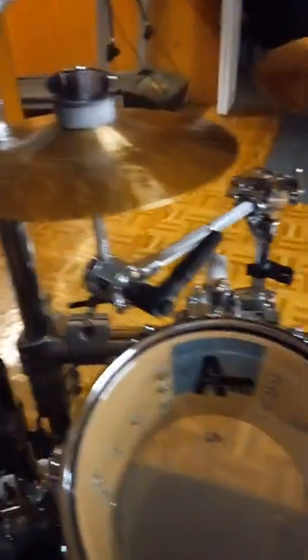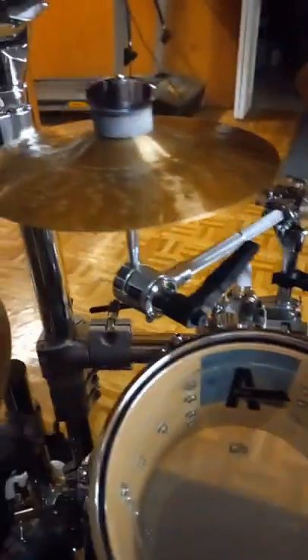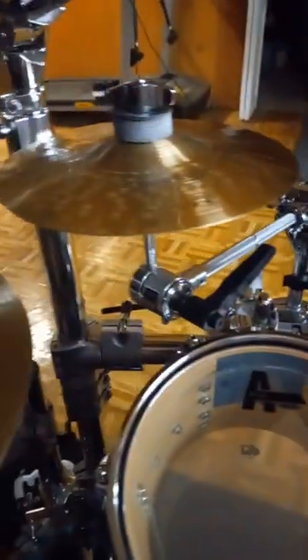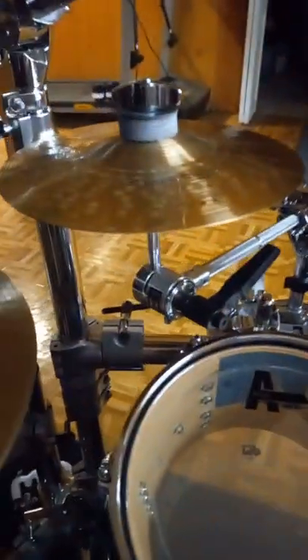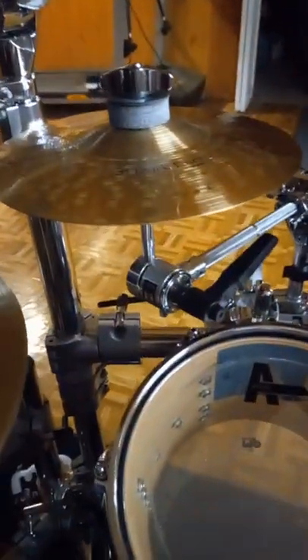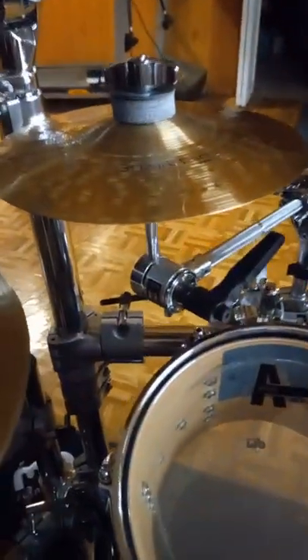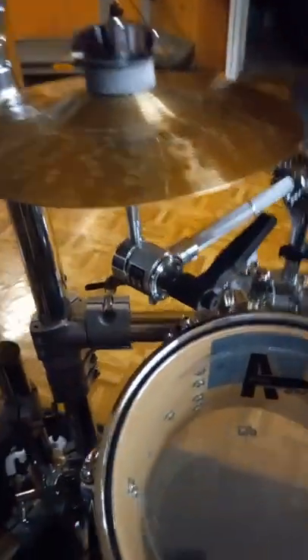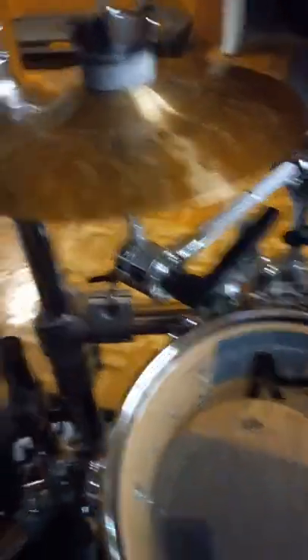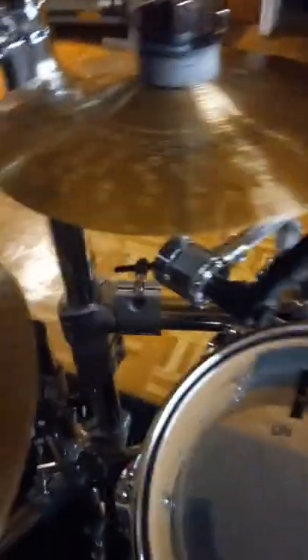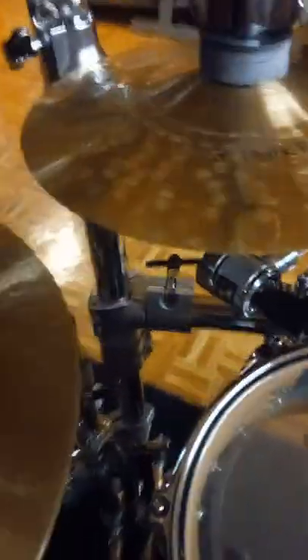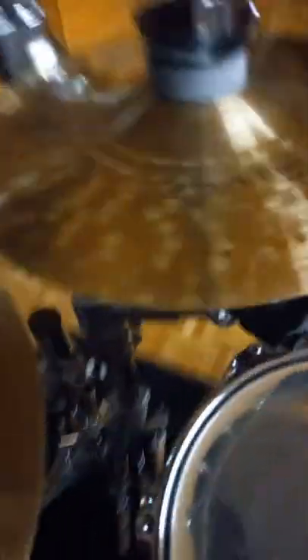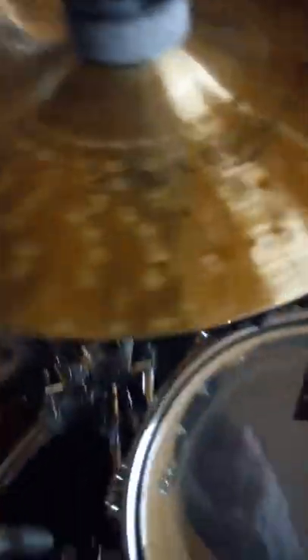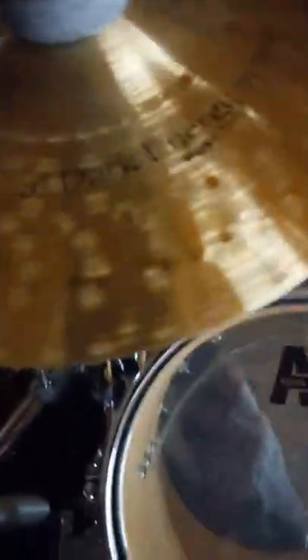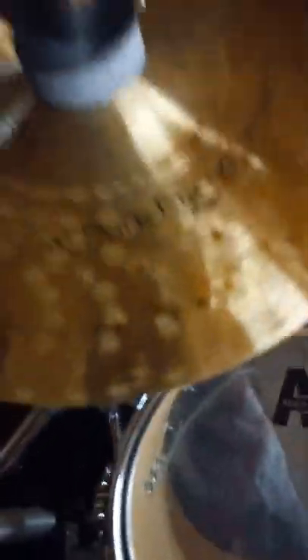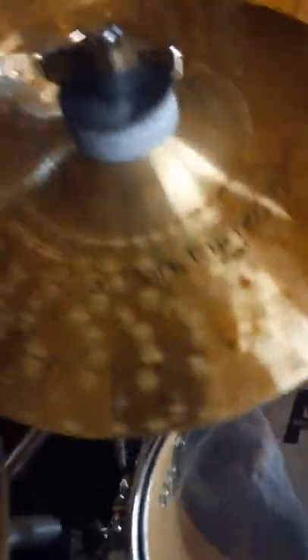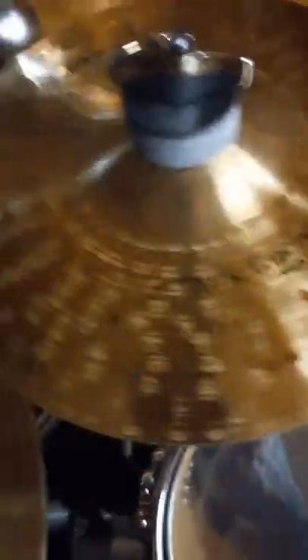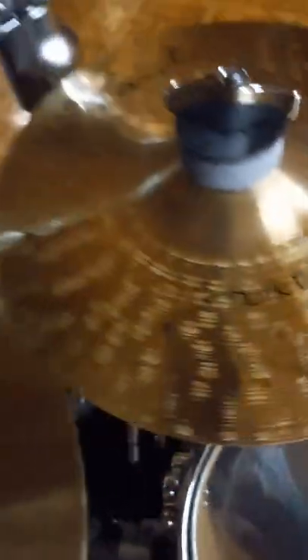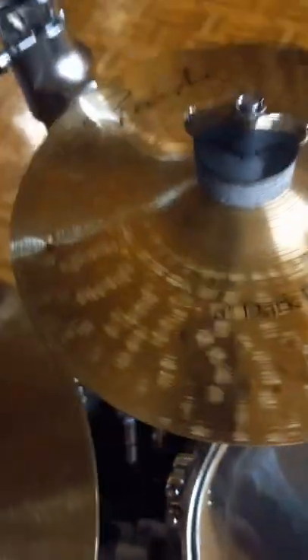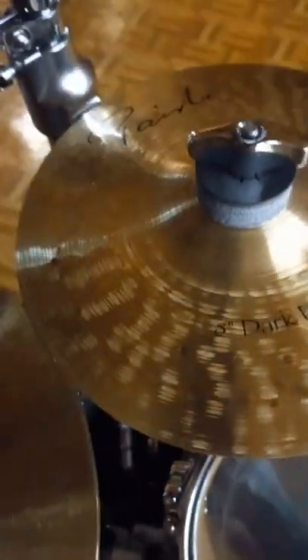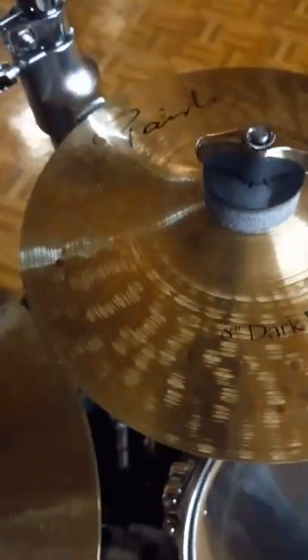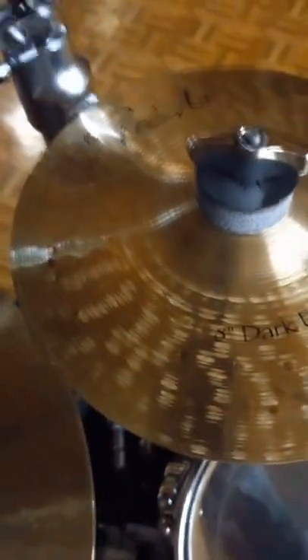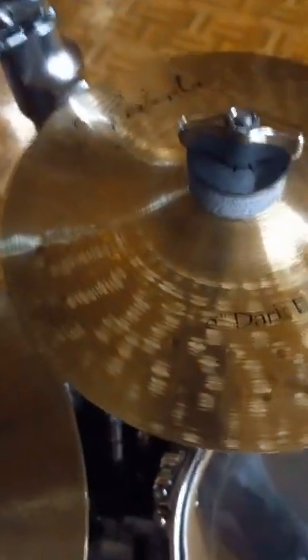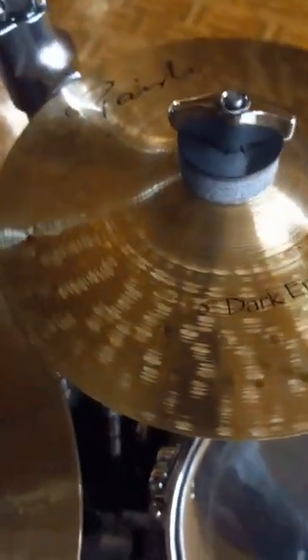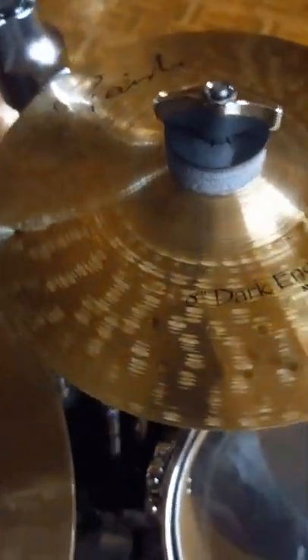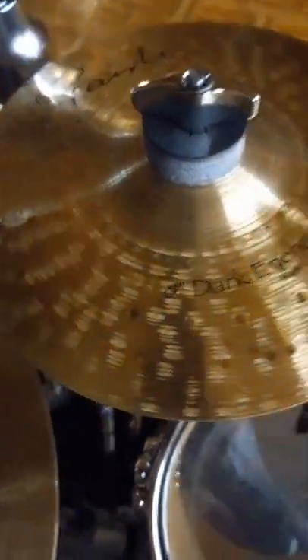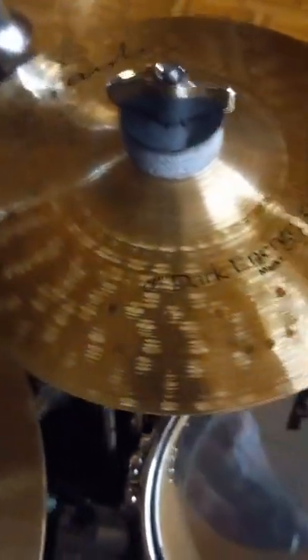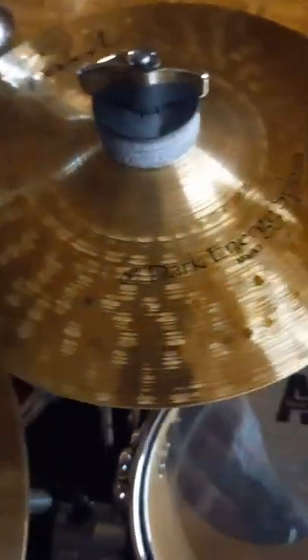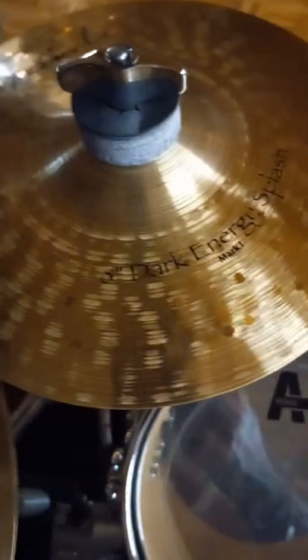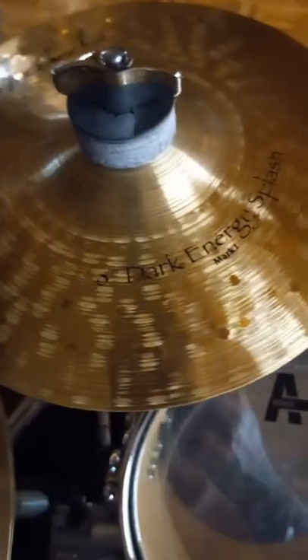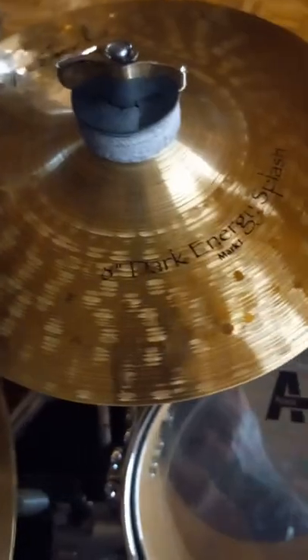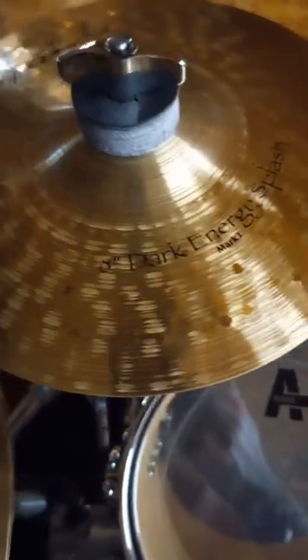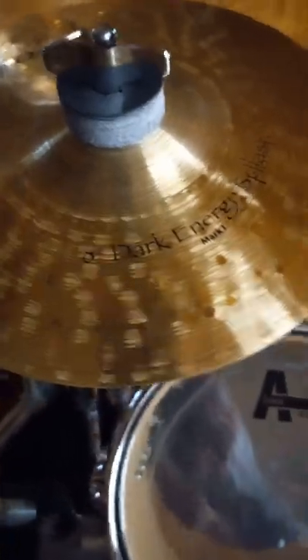And that's the brand new Splash 8-inch Signature Dark Energy.